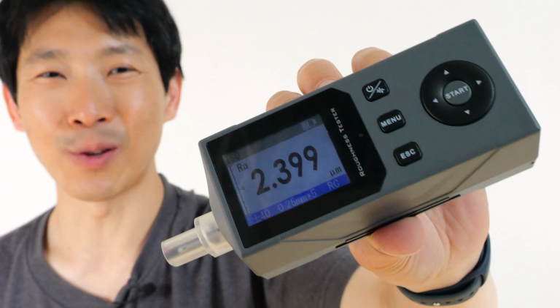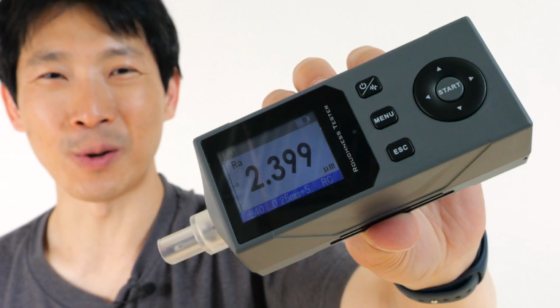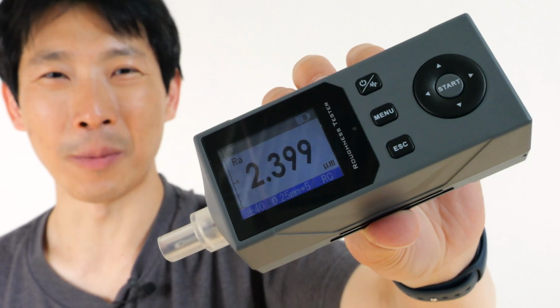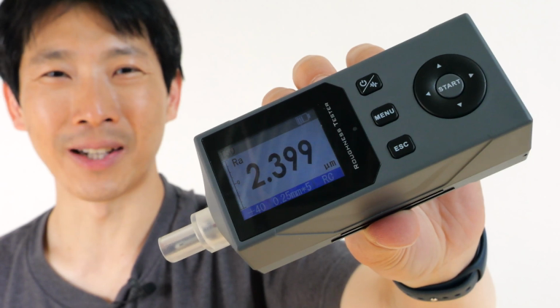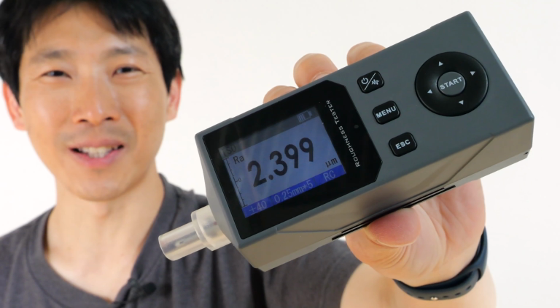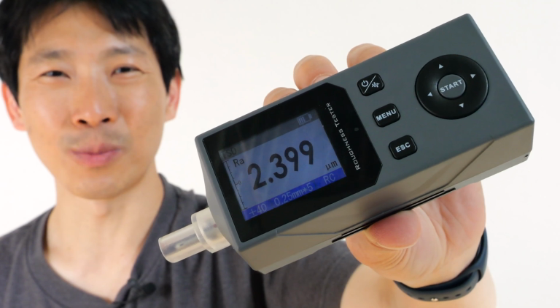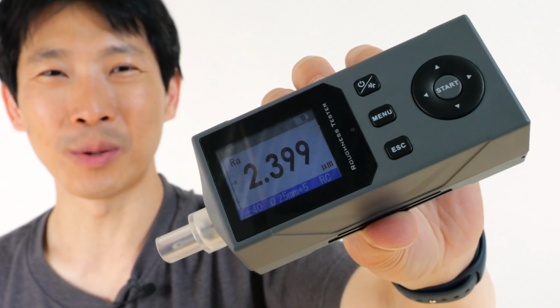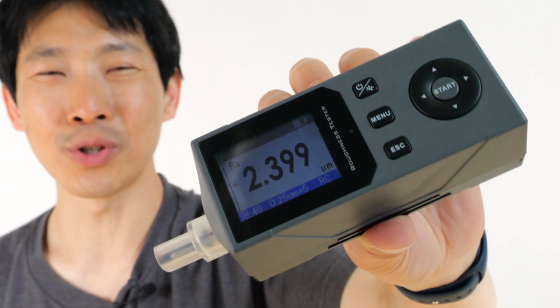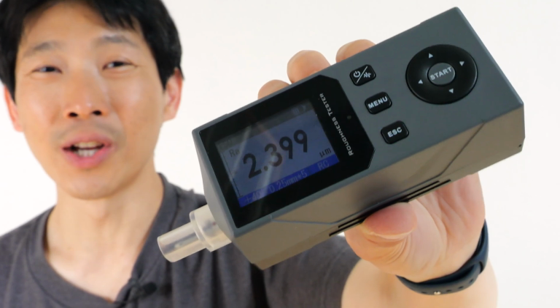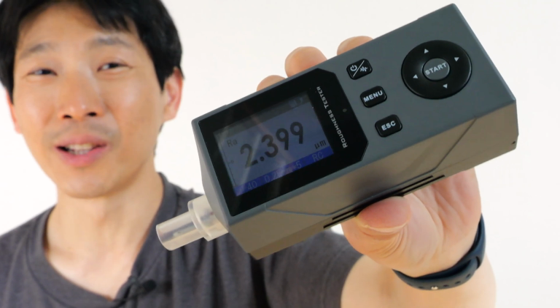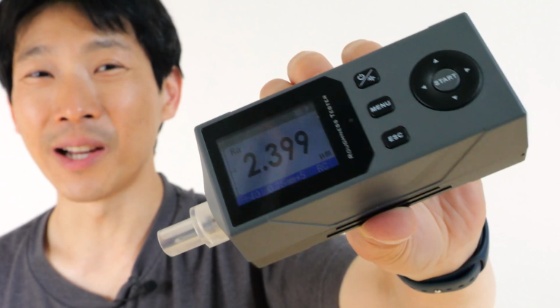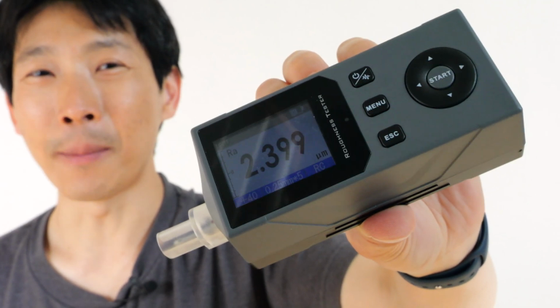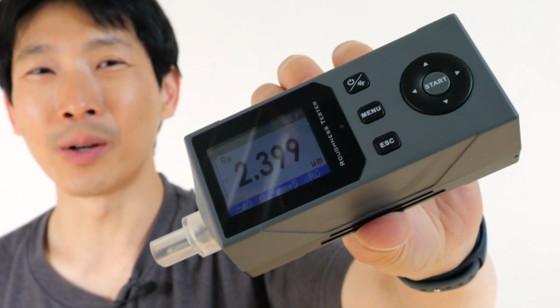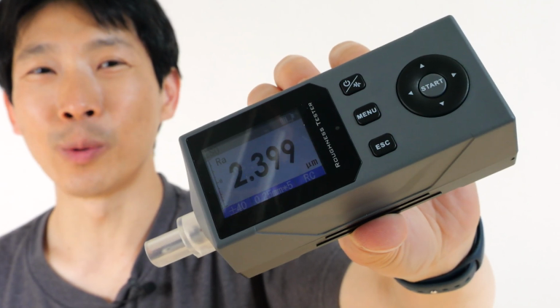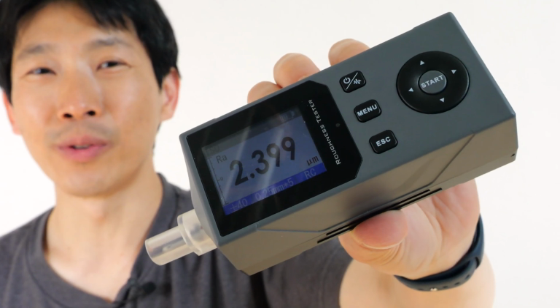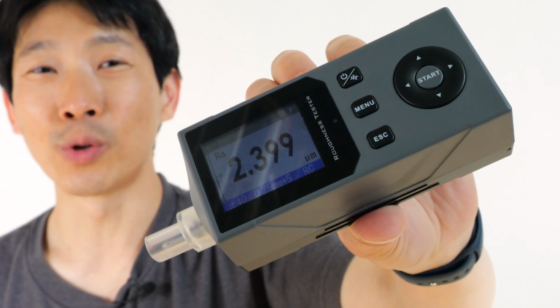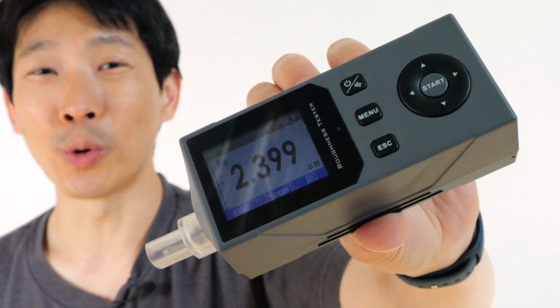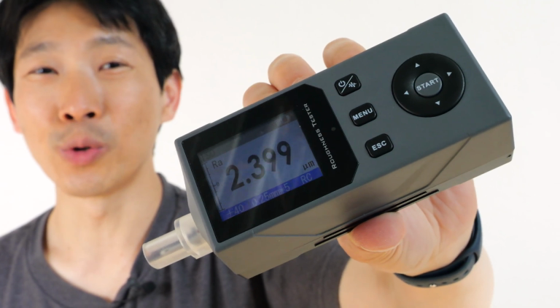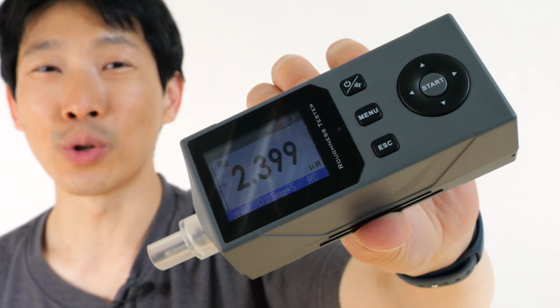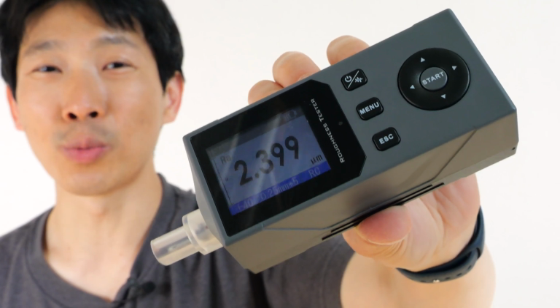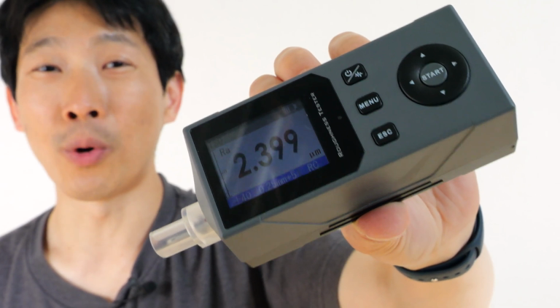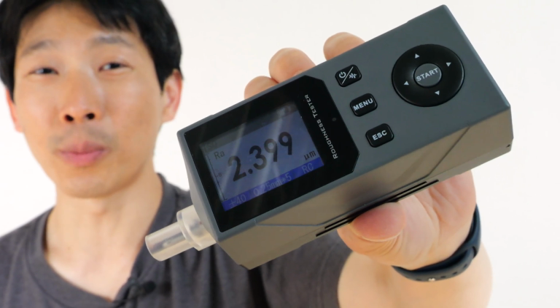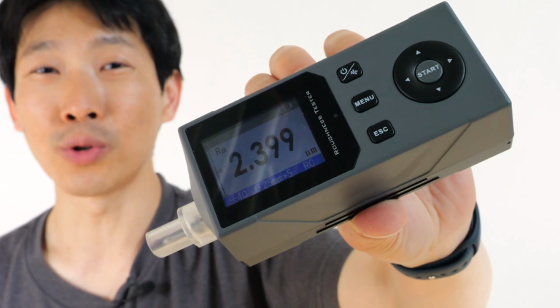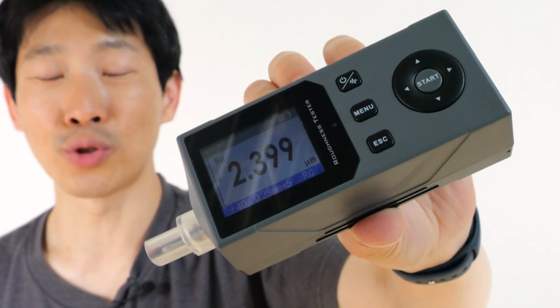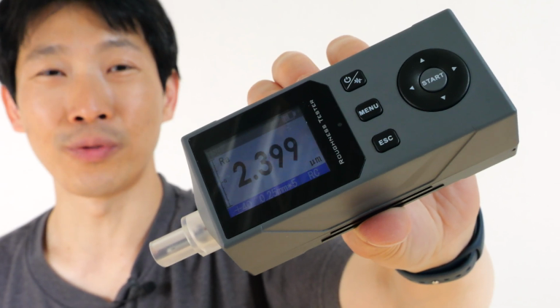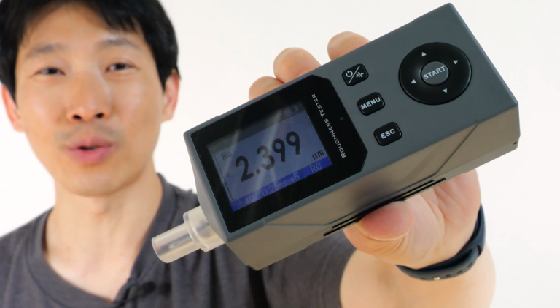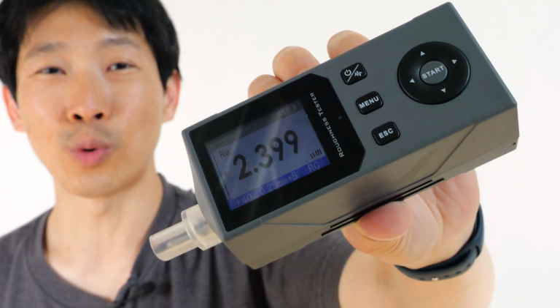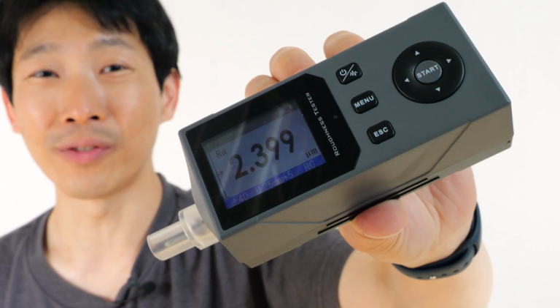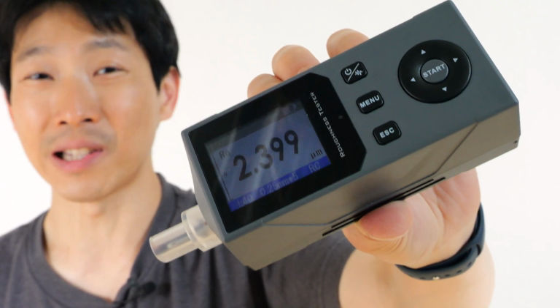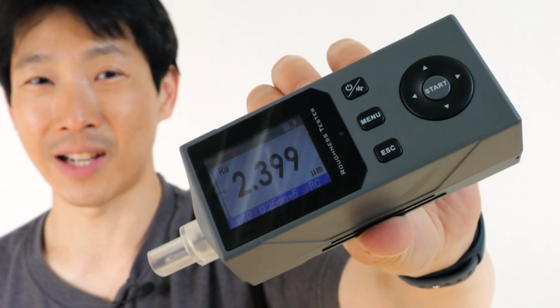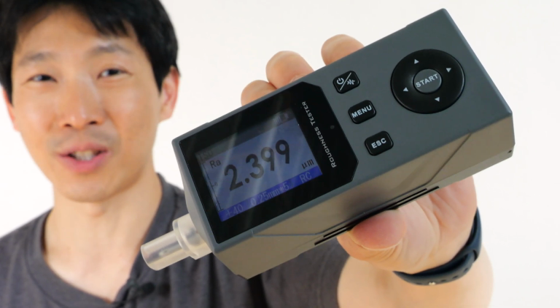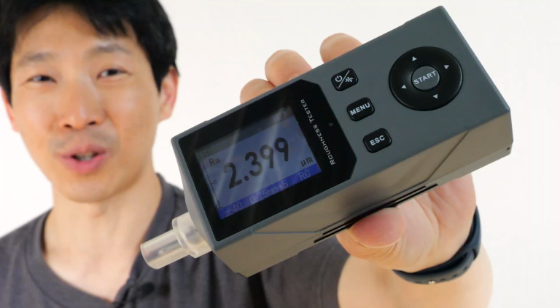How's it going, everybody? This is B2Bush. Today I'm going to review Goyojo's Portable Surface Roughness Tester.